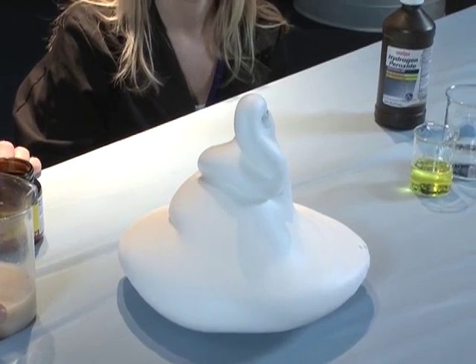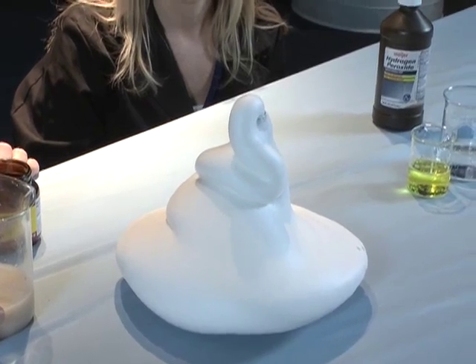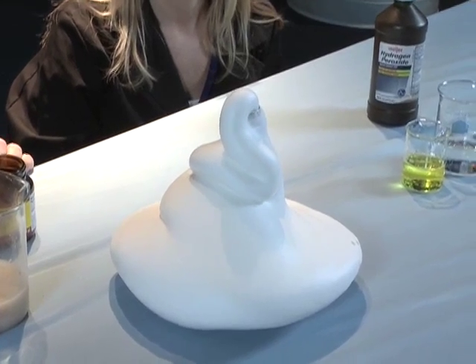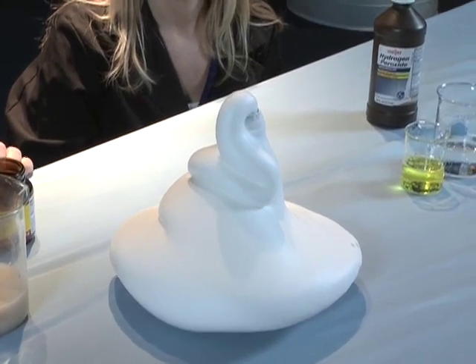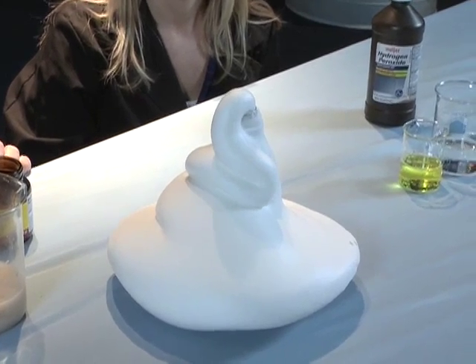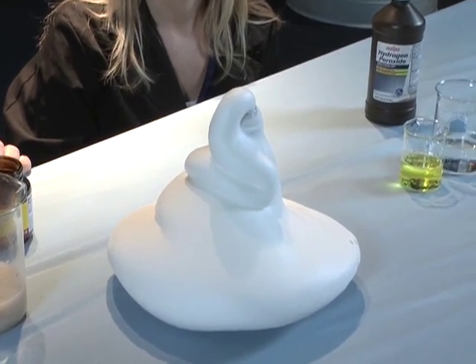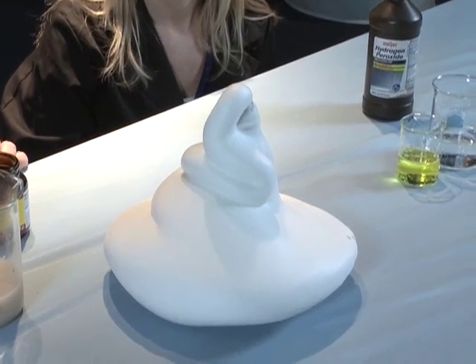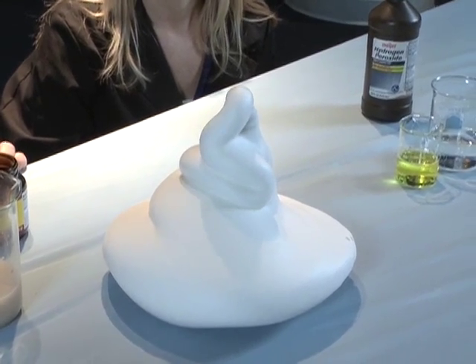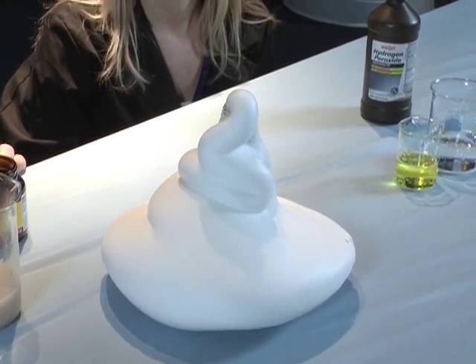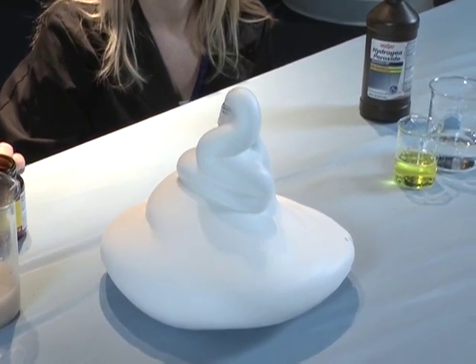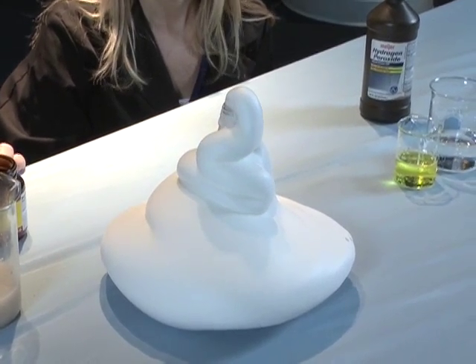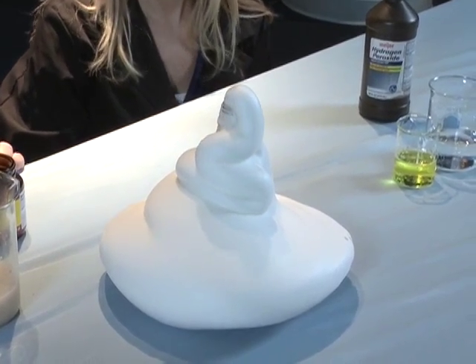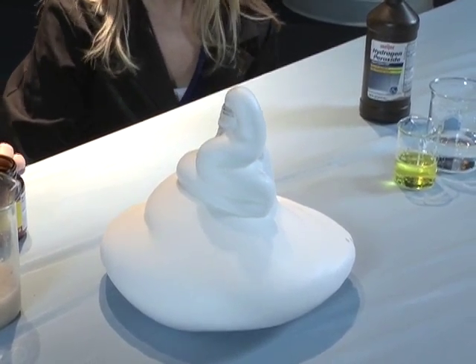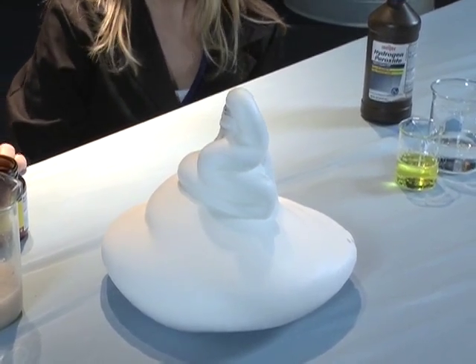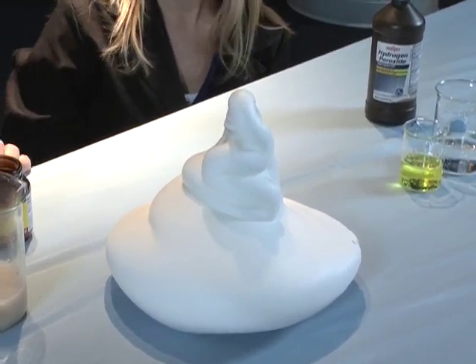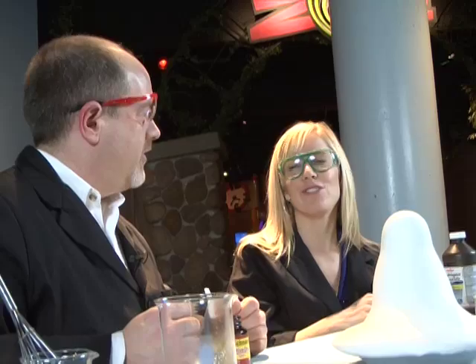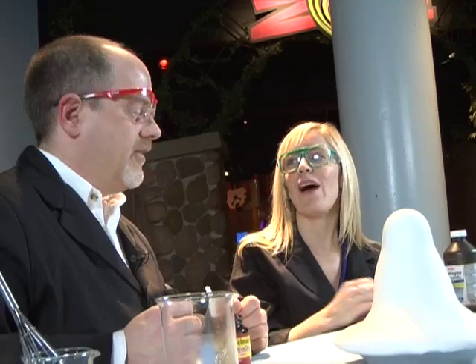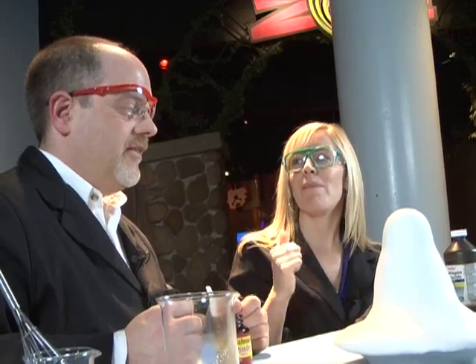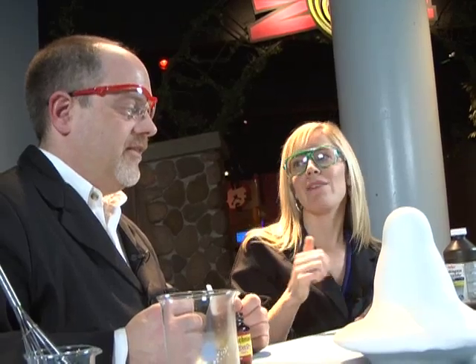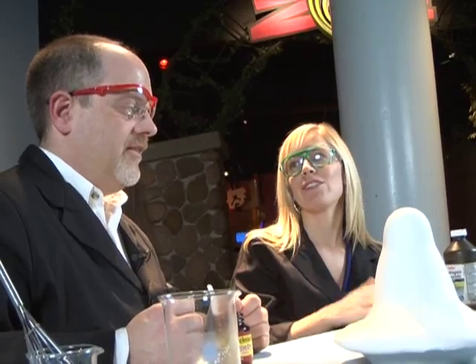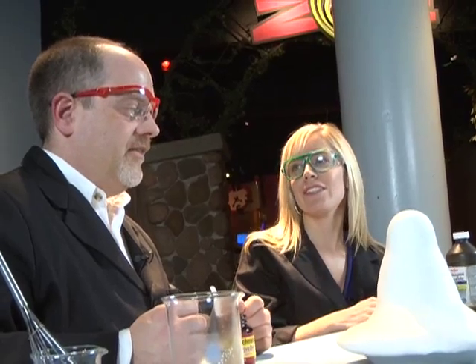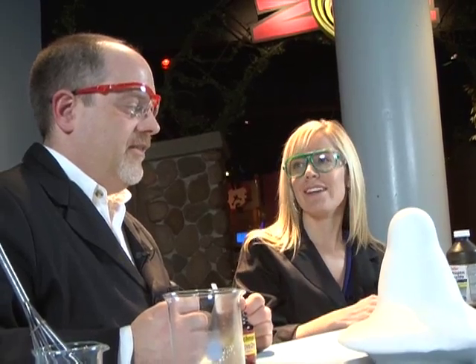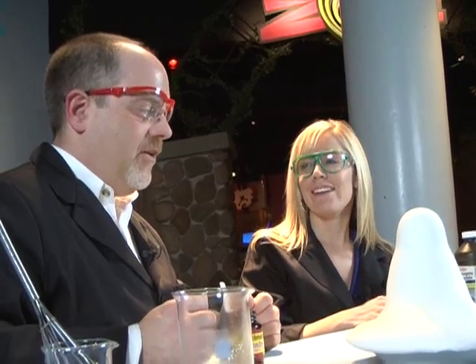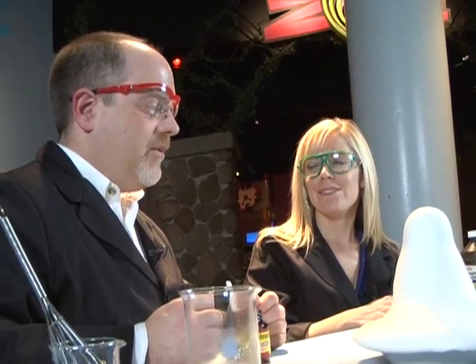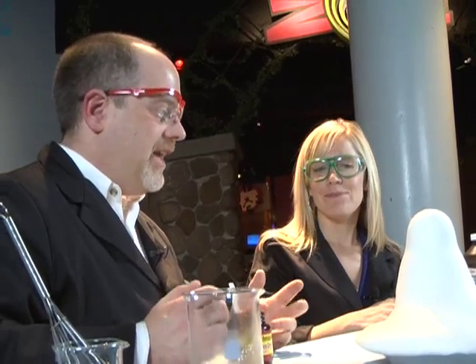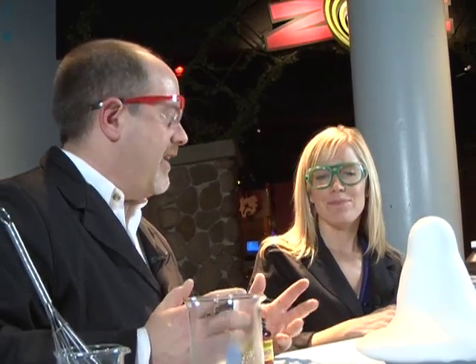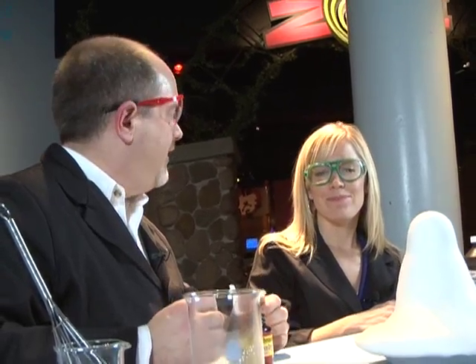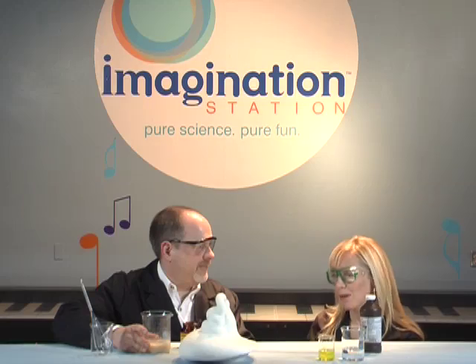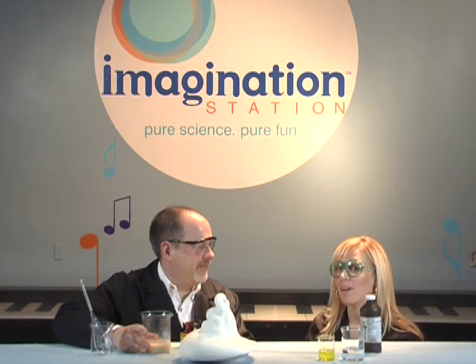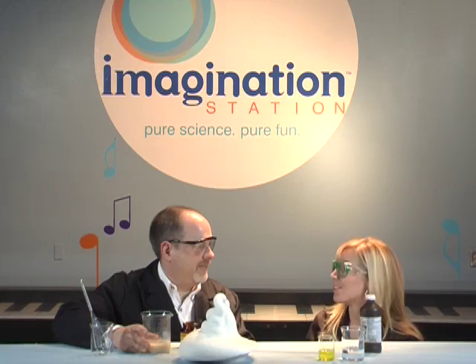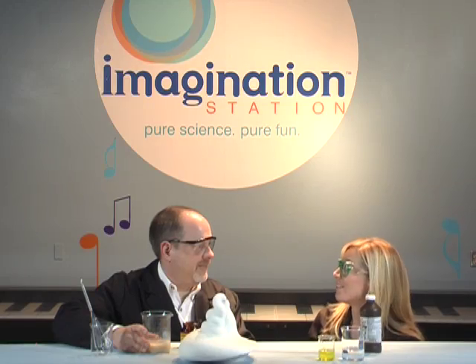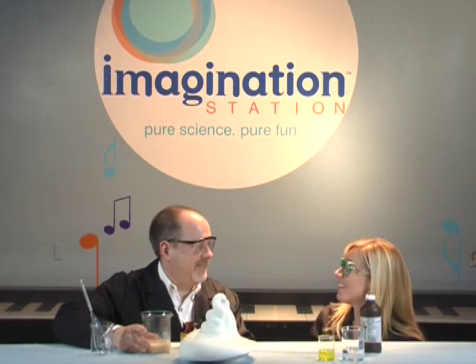Carl, I like your version of elephant's toothpaste, but I think next time we should try my version. What do you got? Well, you'll just have to see.